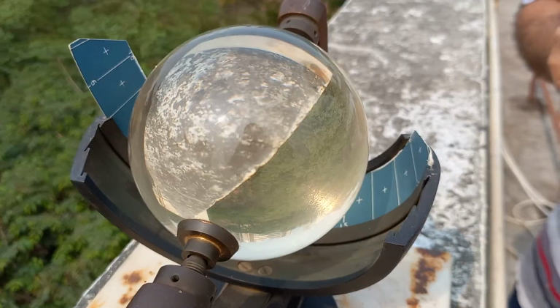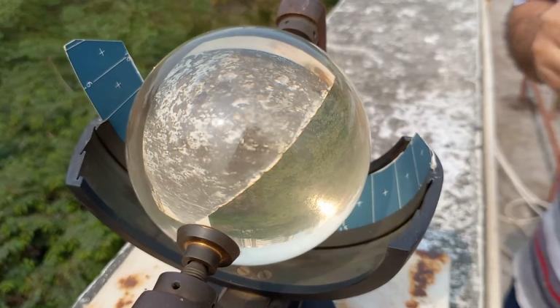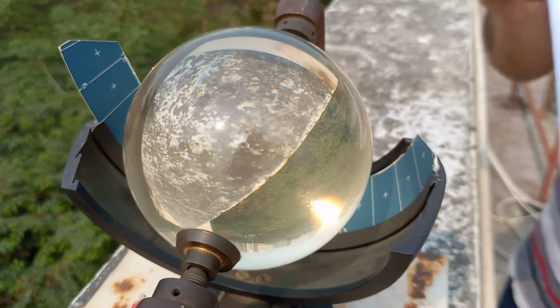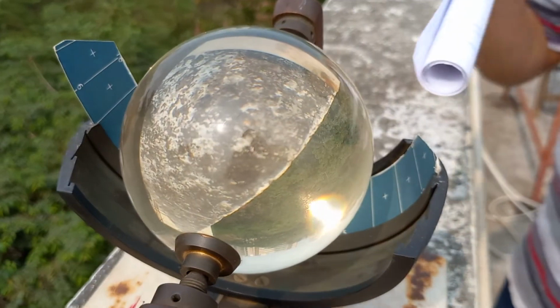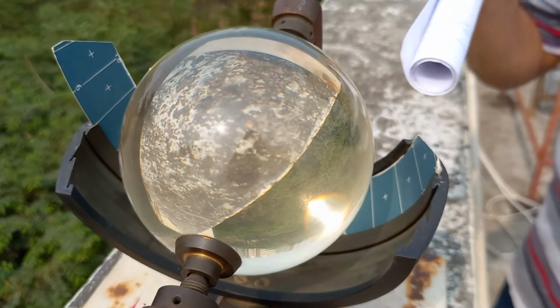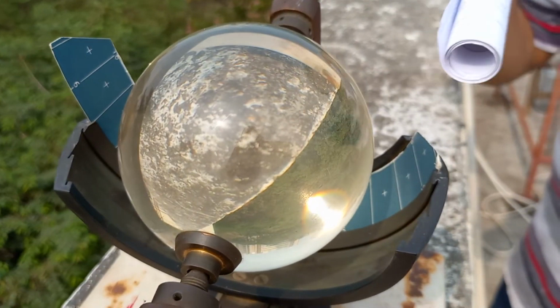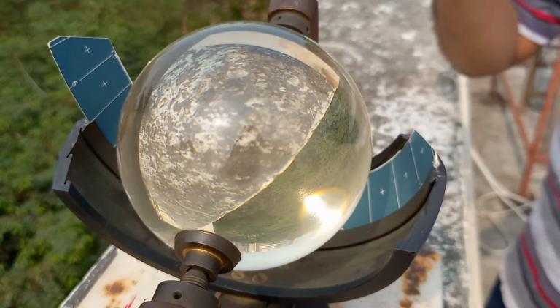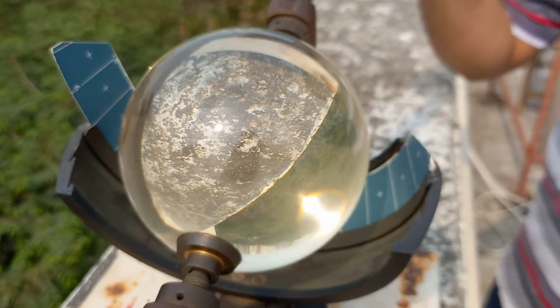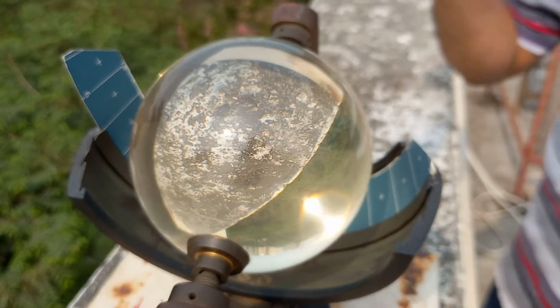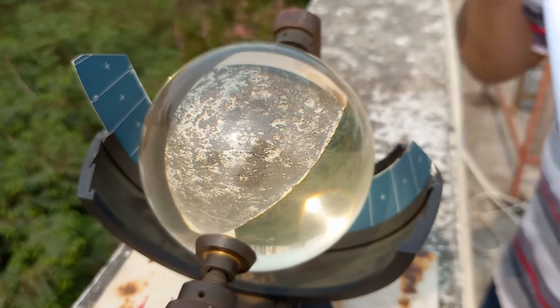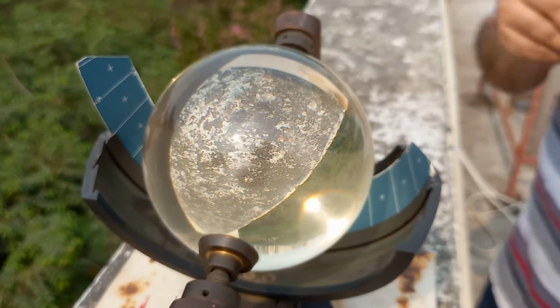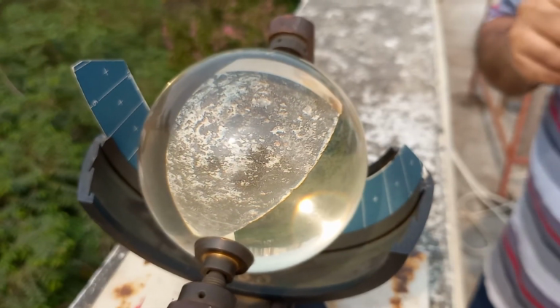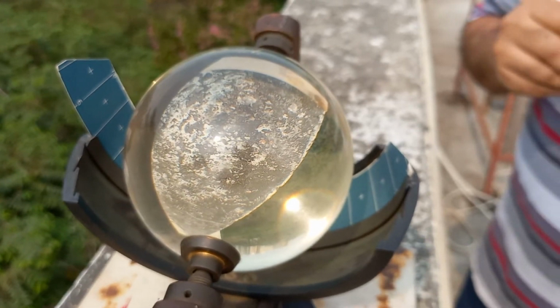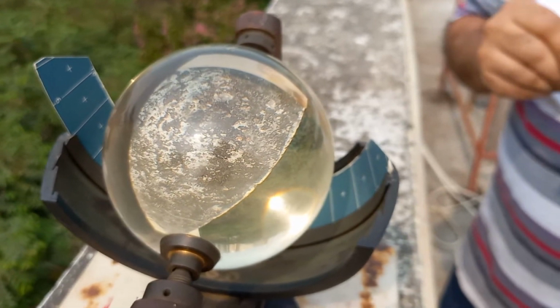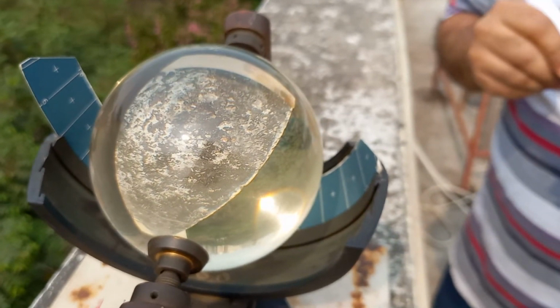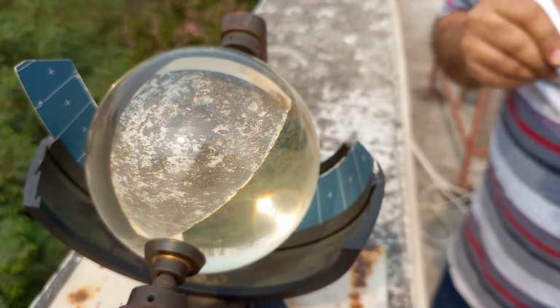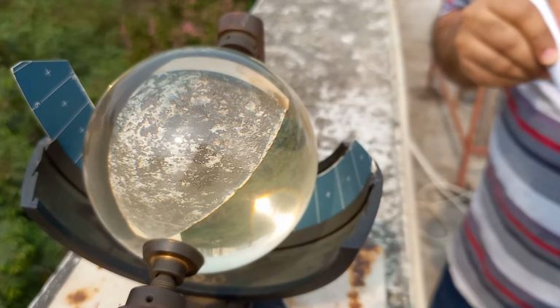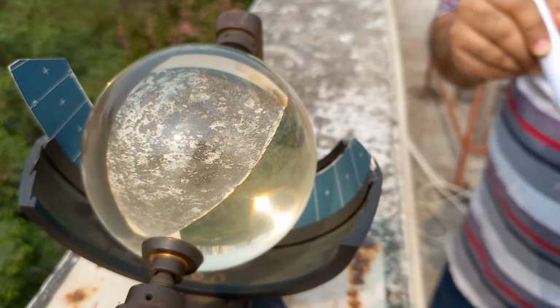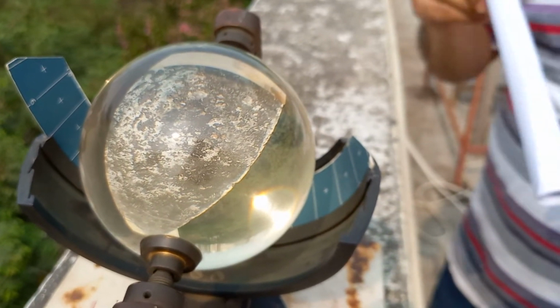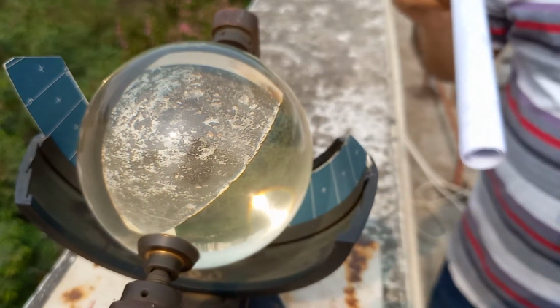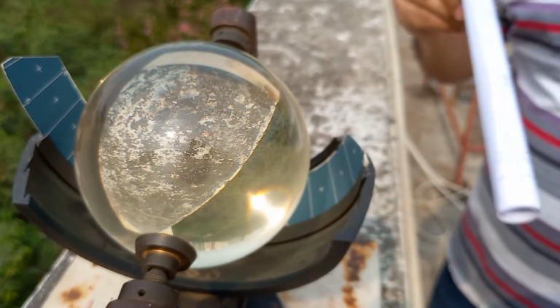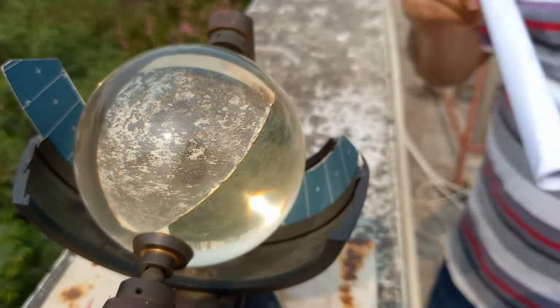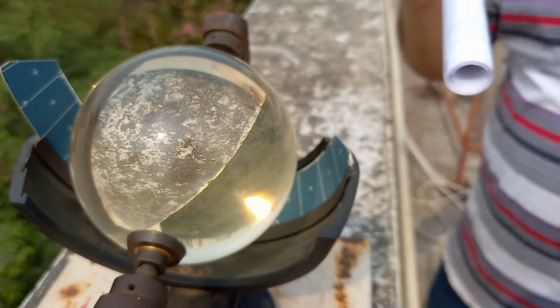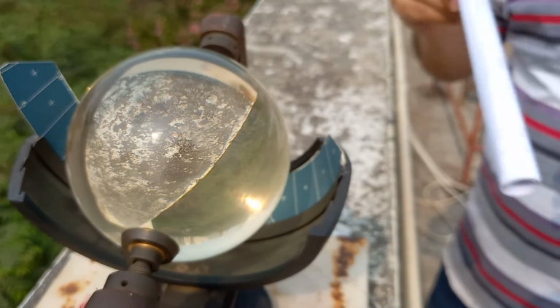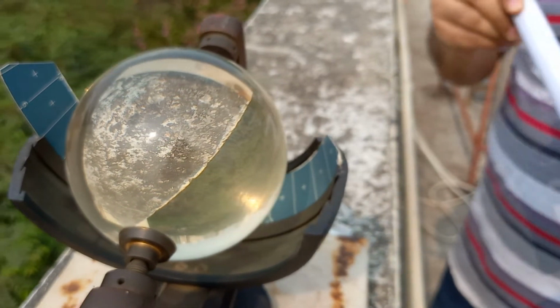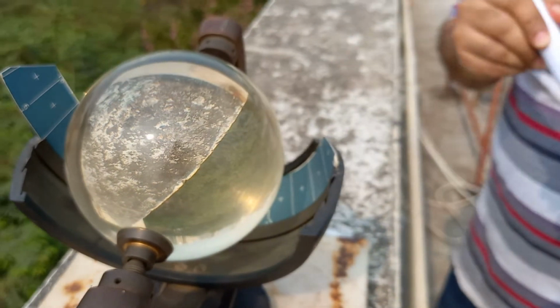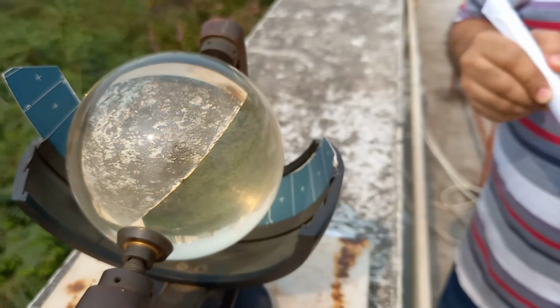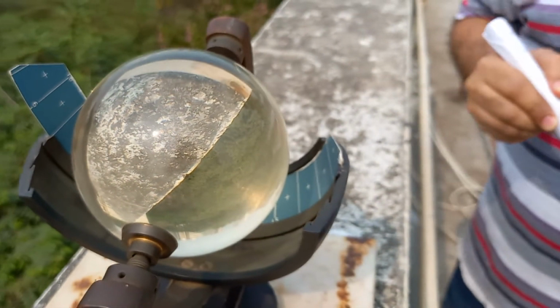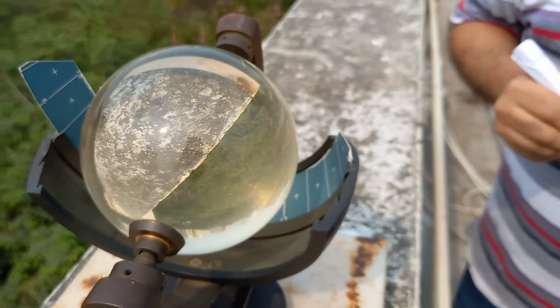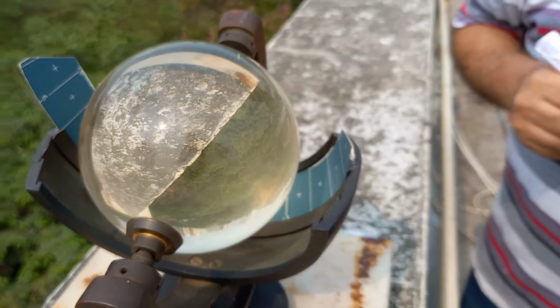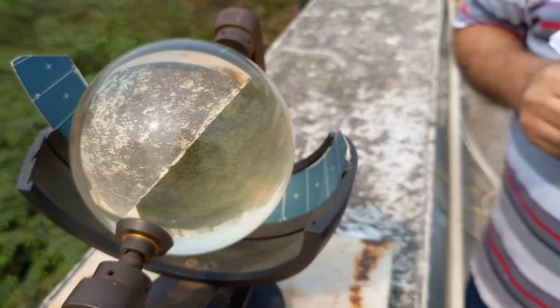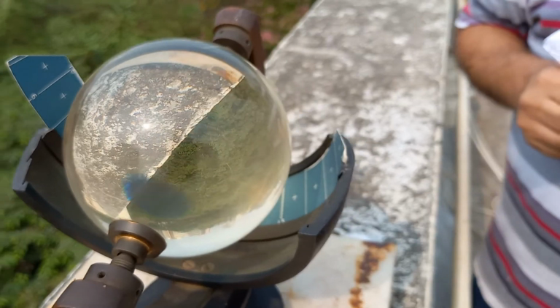This is how the sun sign recorder measures the duration of bright sunshine in a day. Thank you.